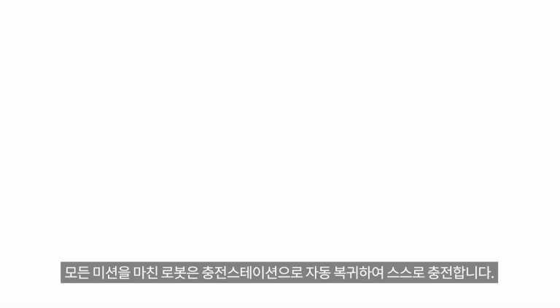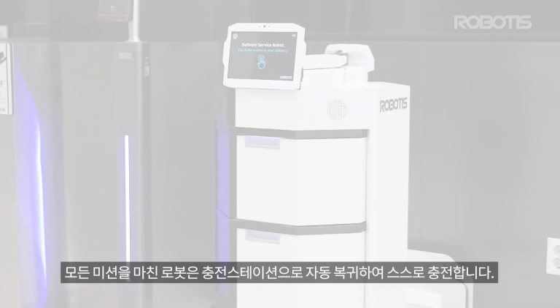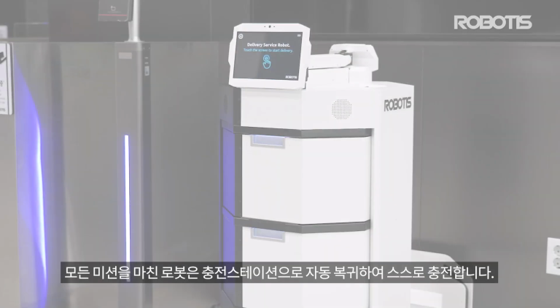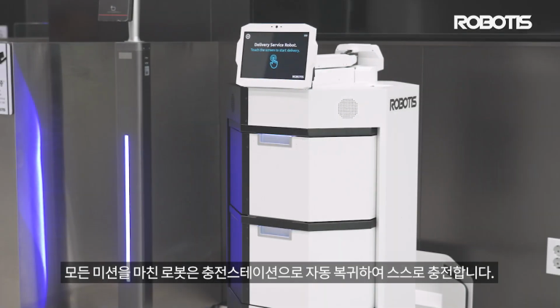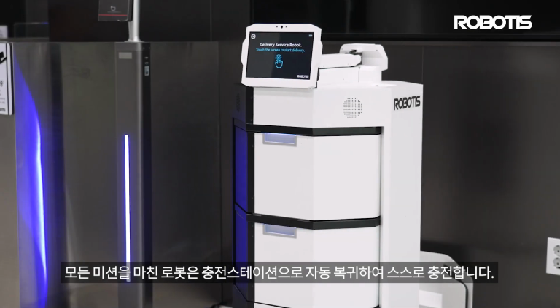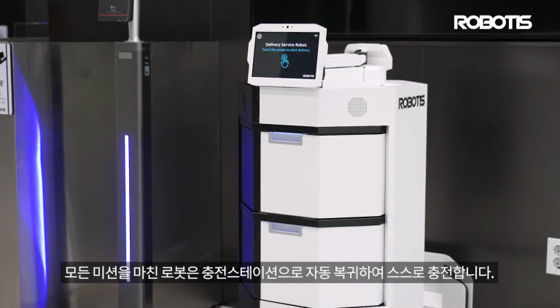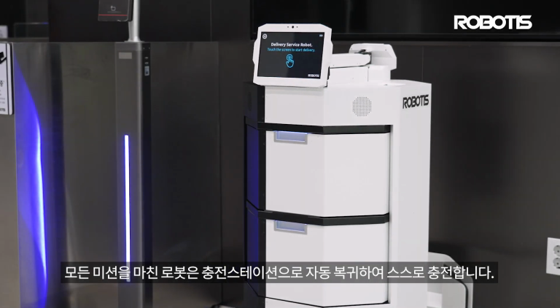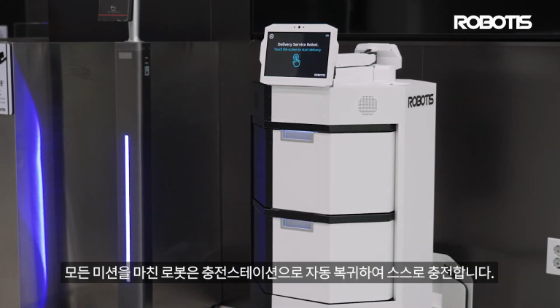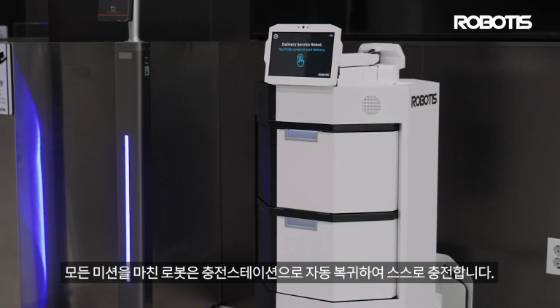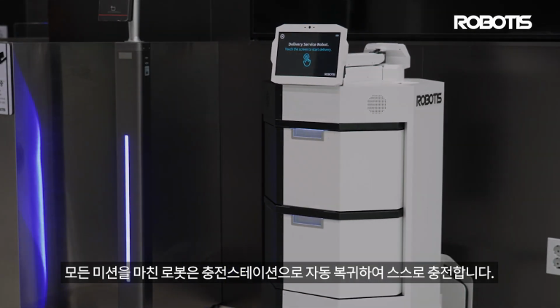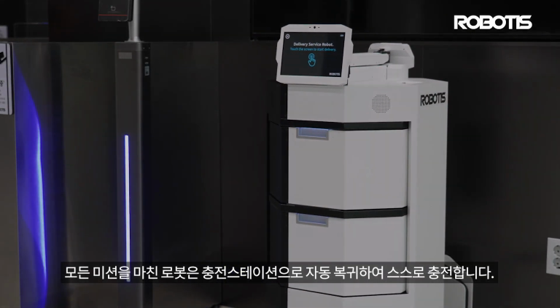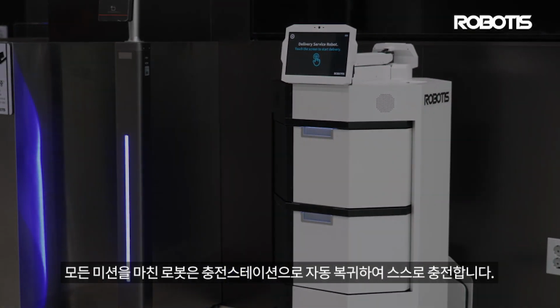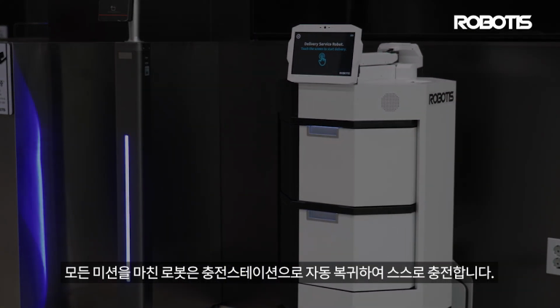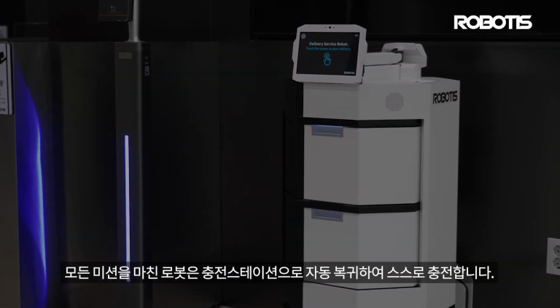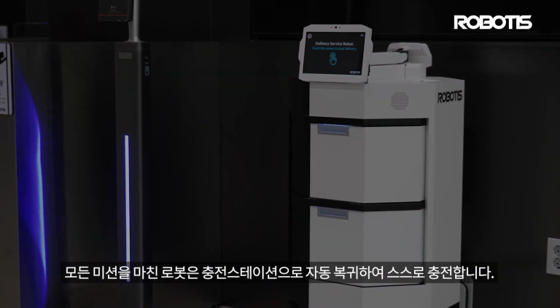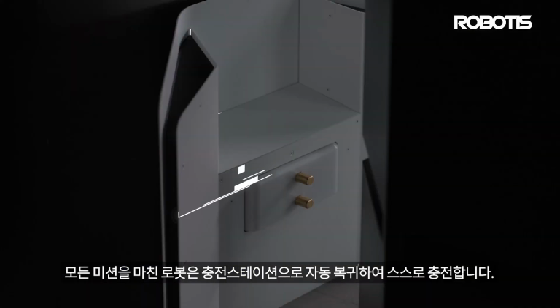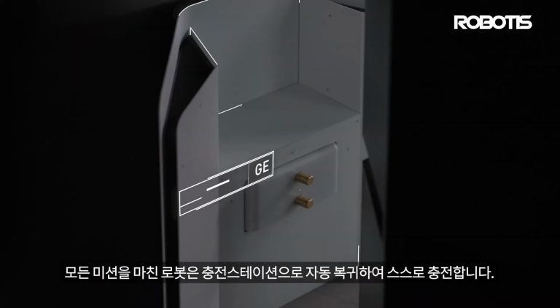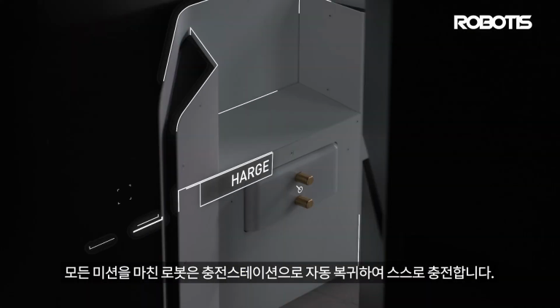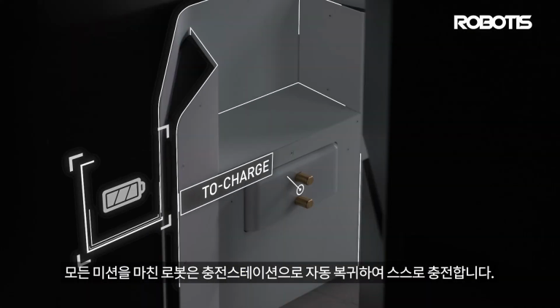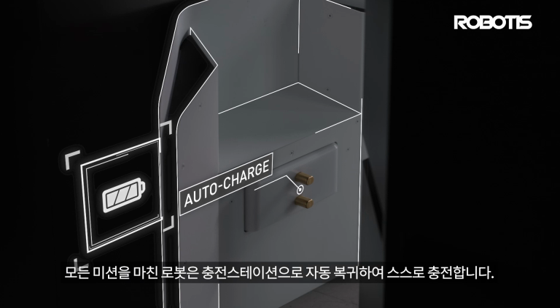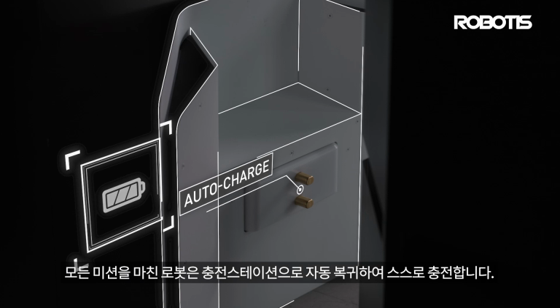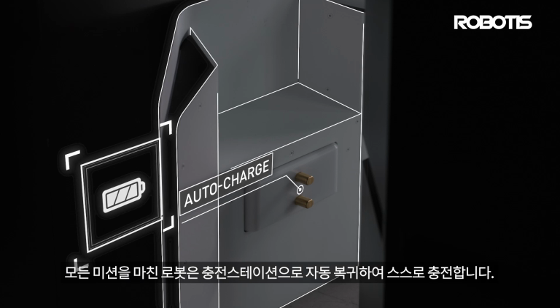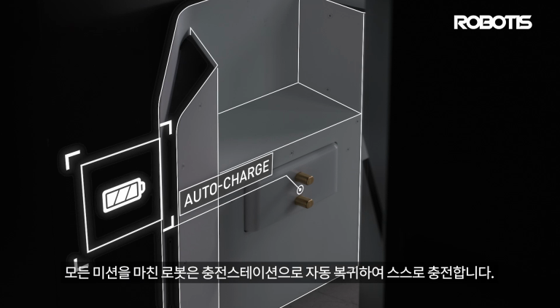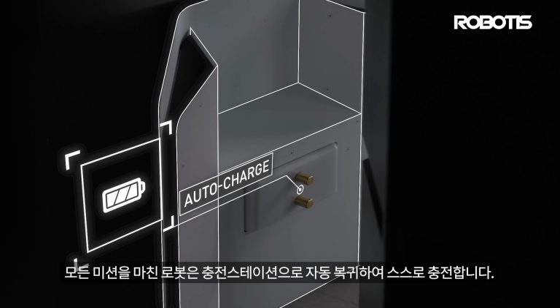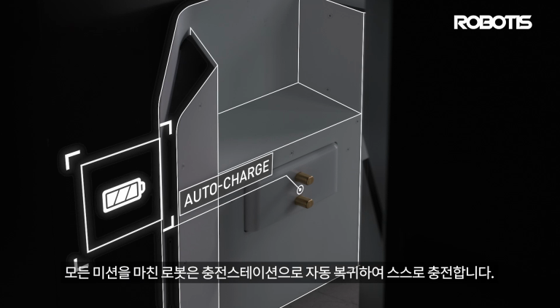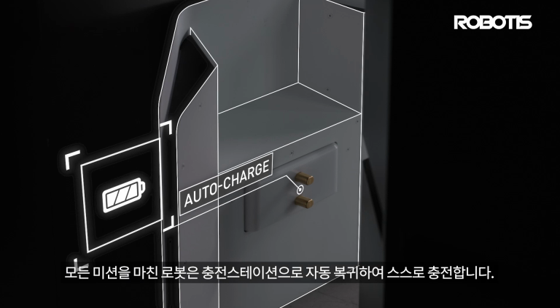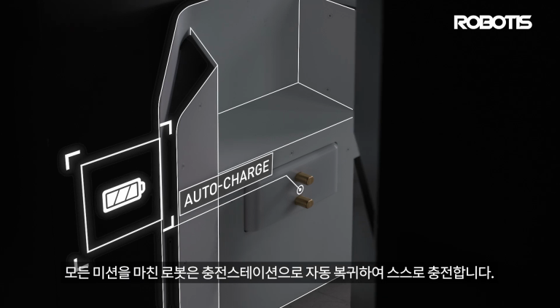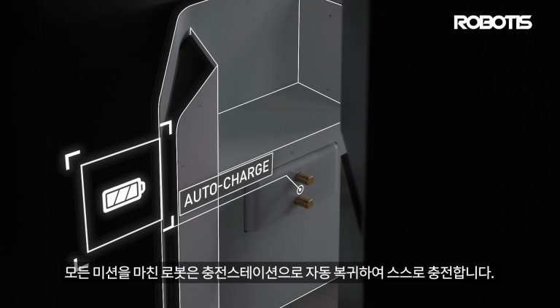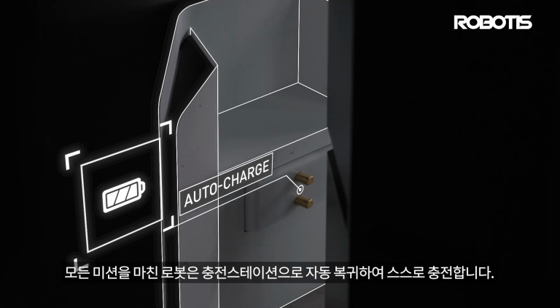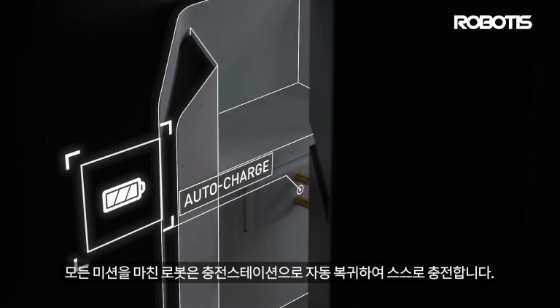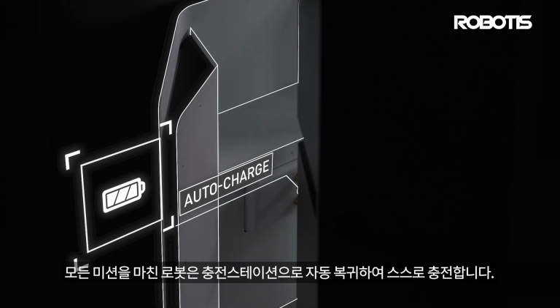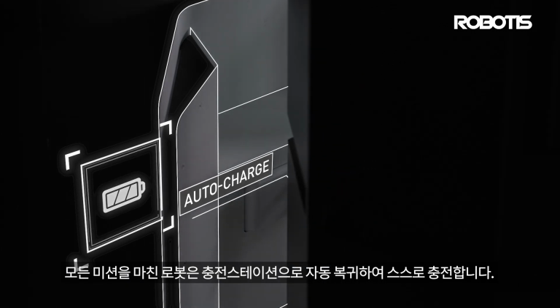Once all missions are completed, the robot will automatically return to the charging station to recharge itself.